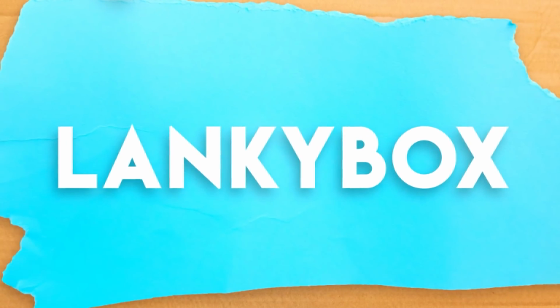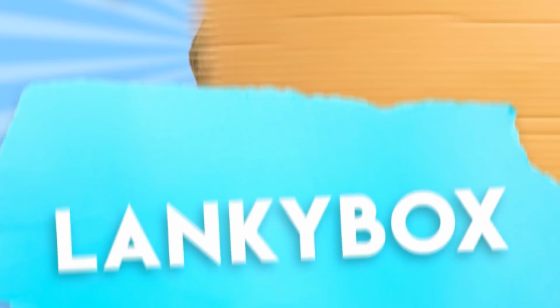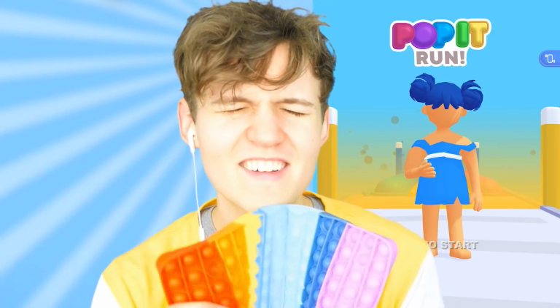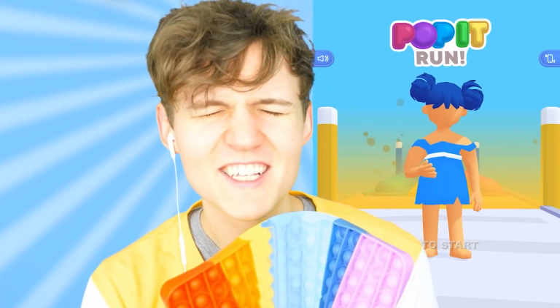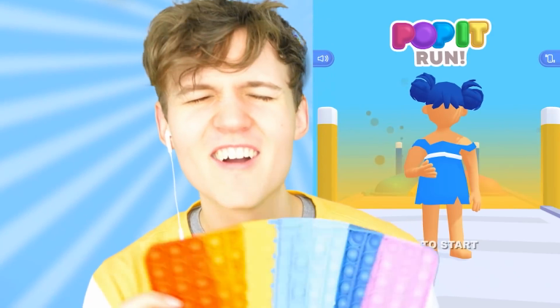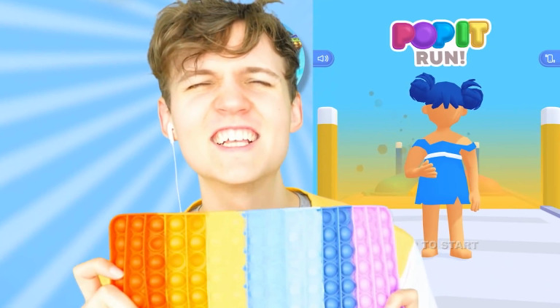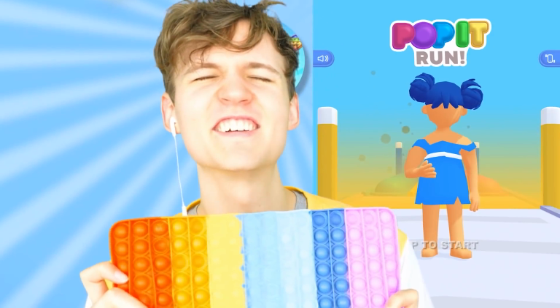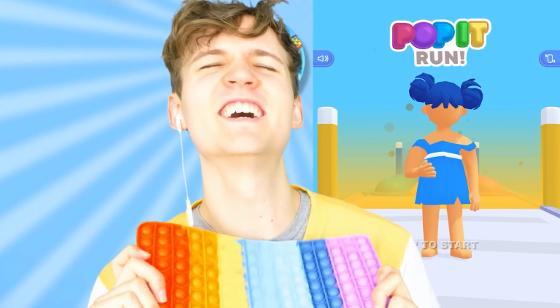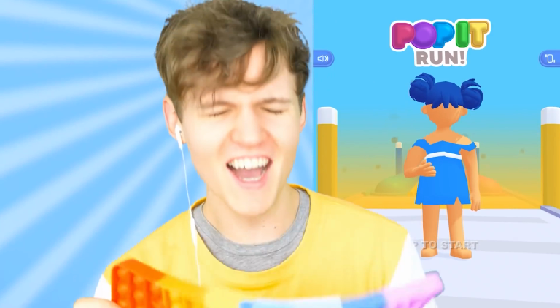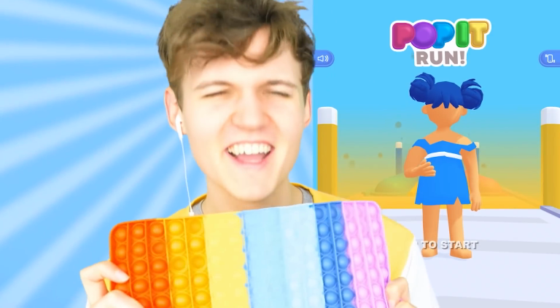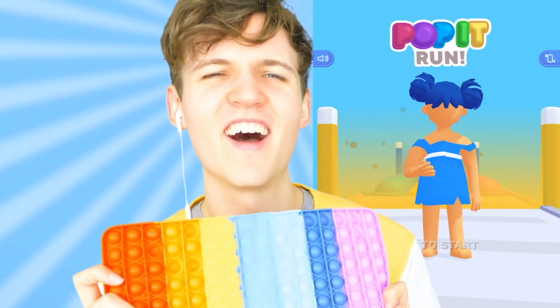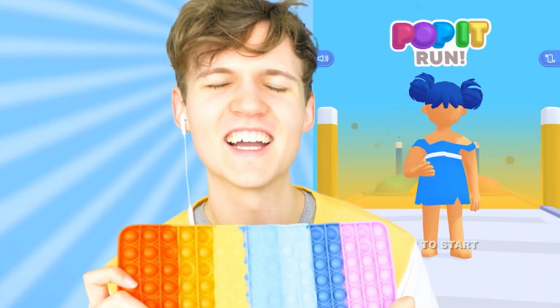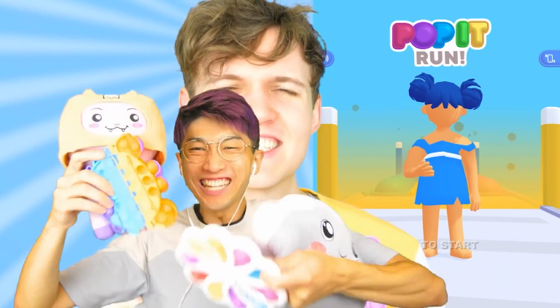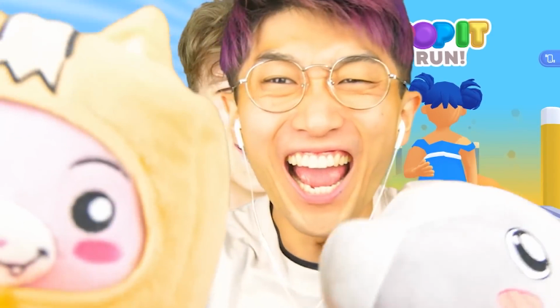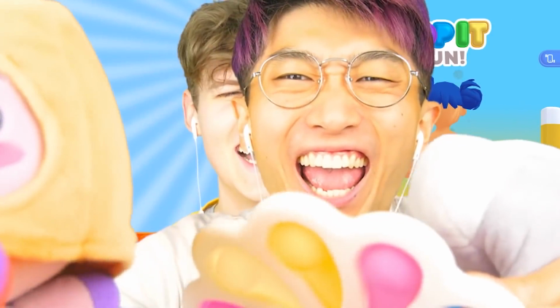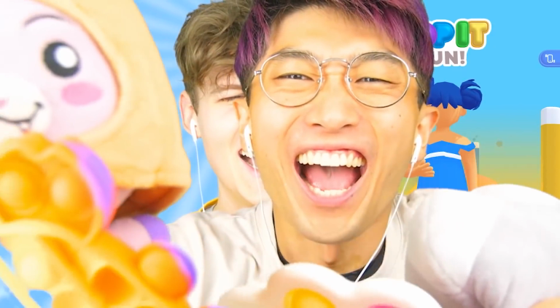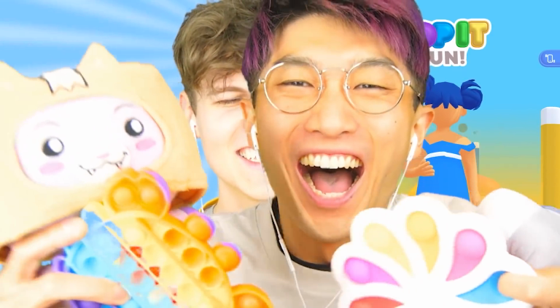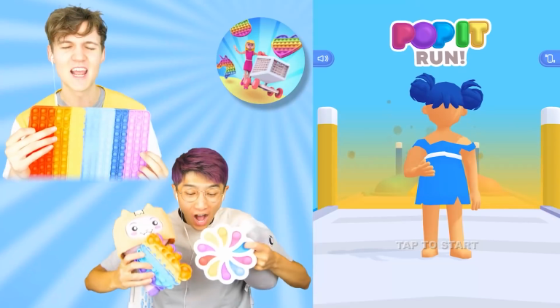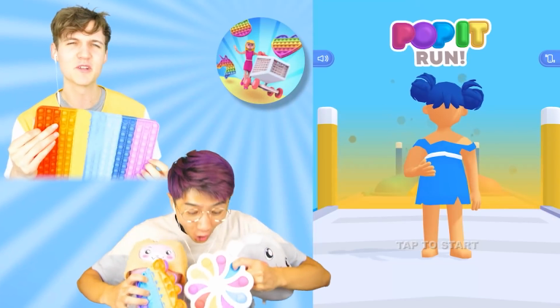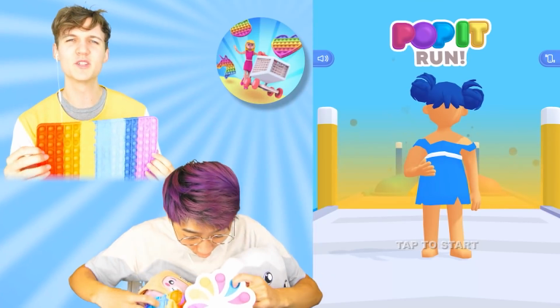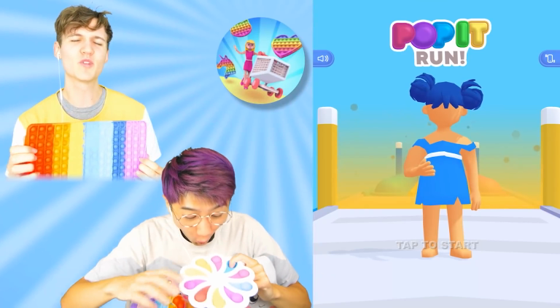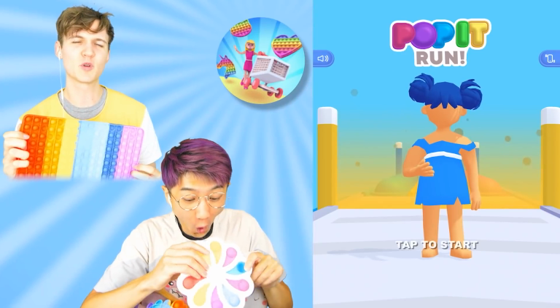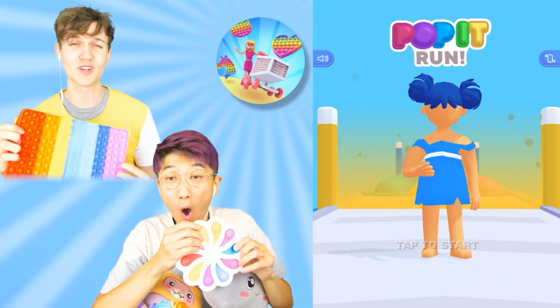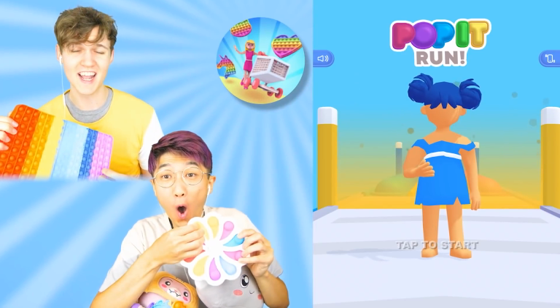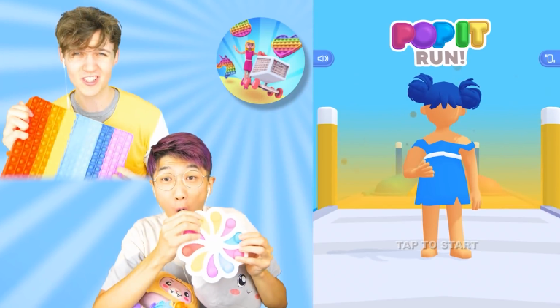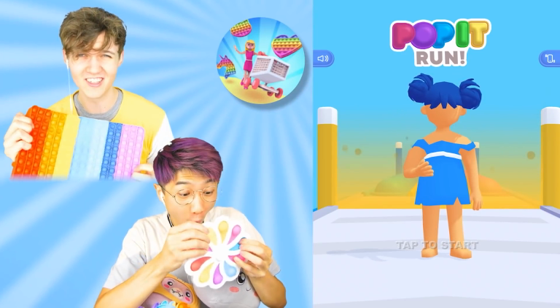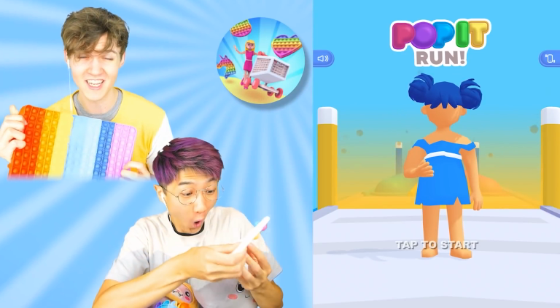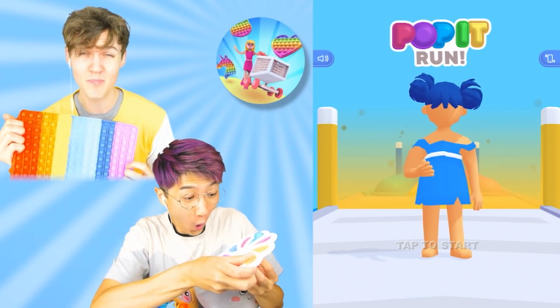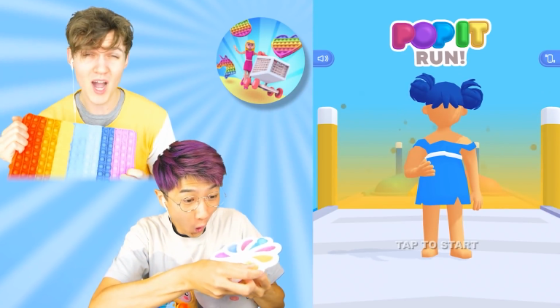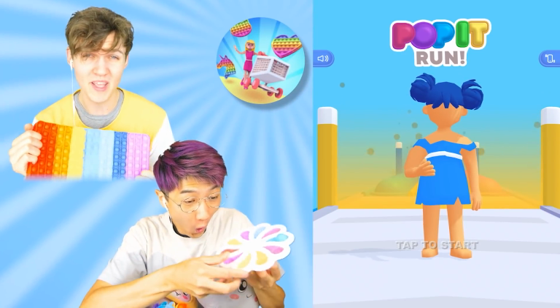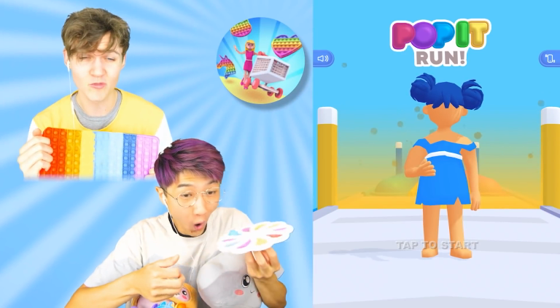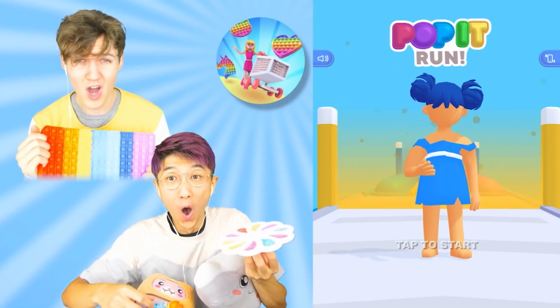What is up, guys? Welcome to this episode. I'm MikeyVox. Today we're doing the new first Proverse Hacker Challenge in pop-it run.